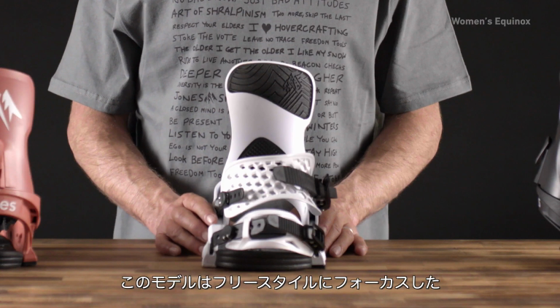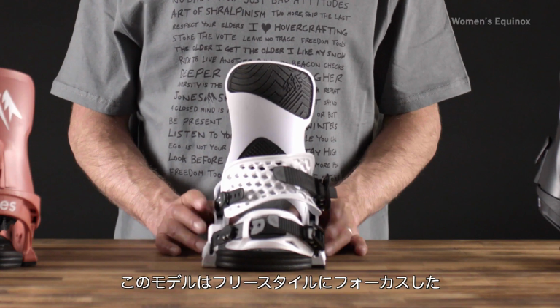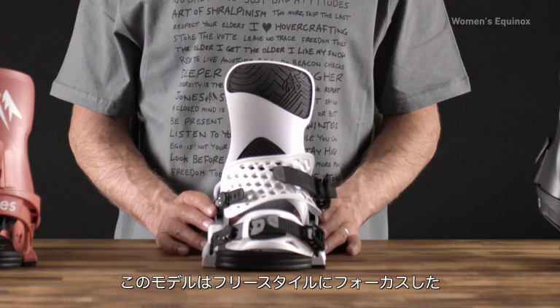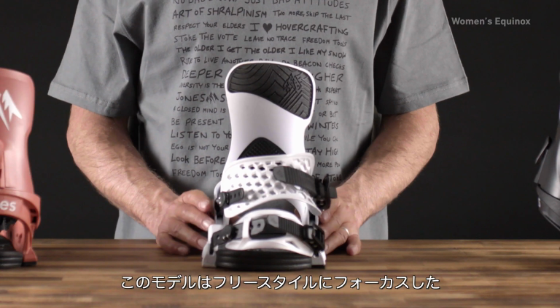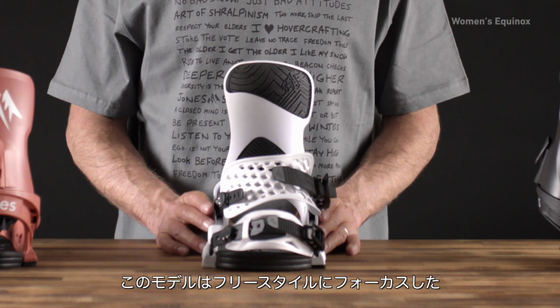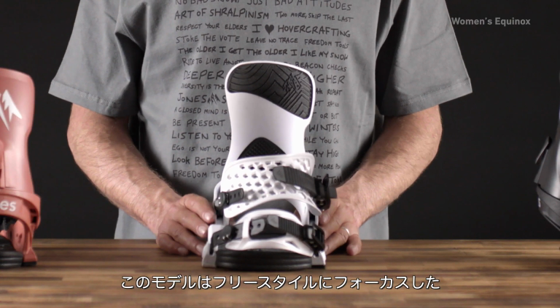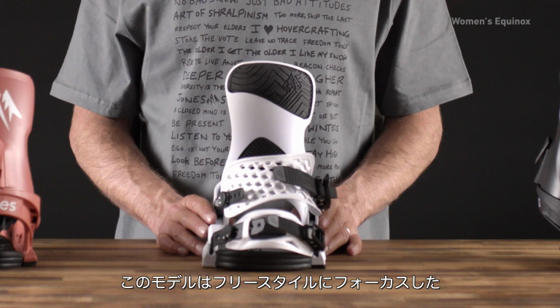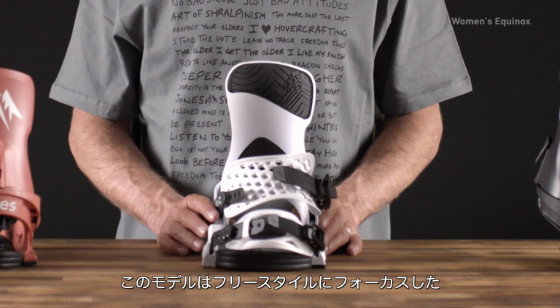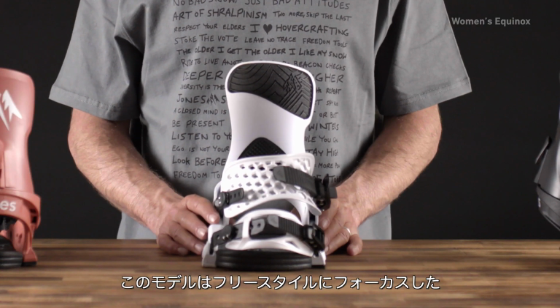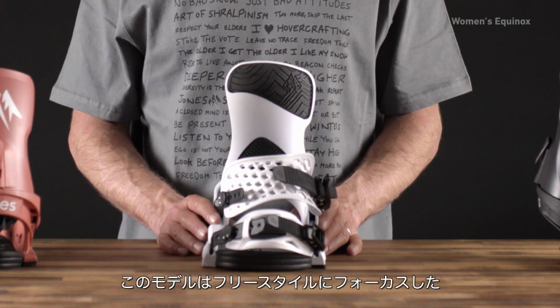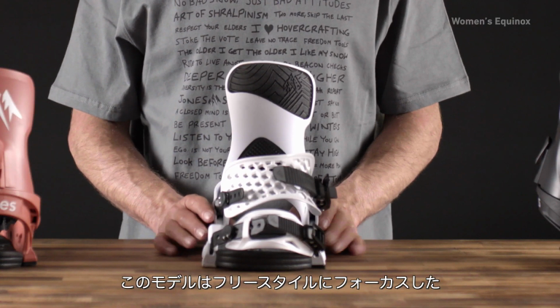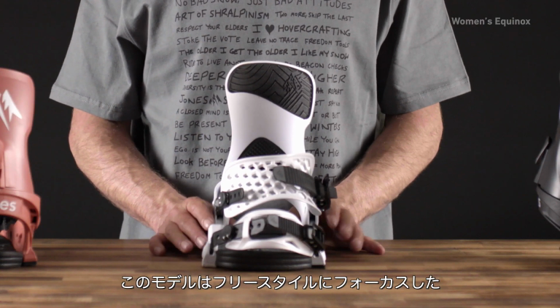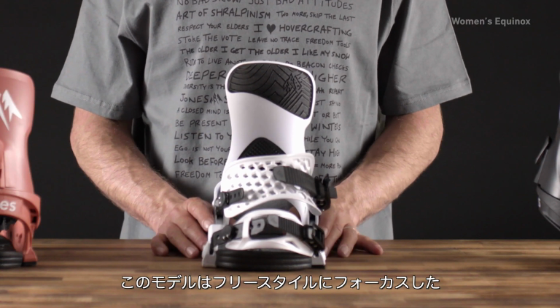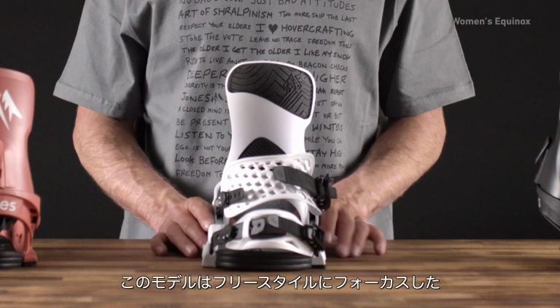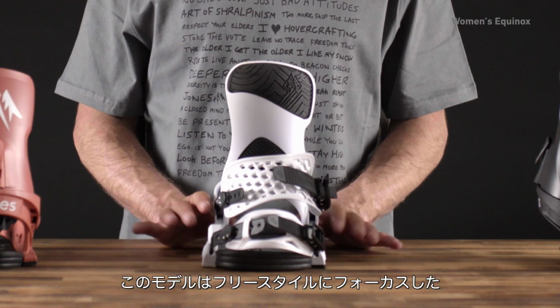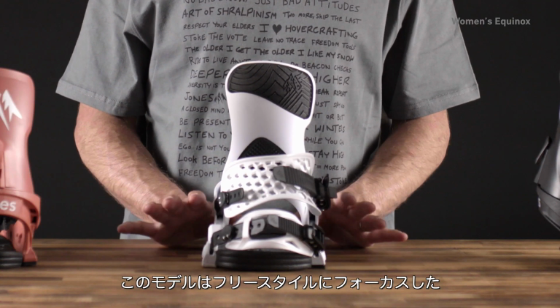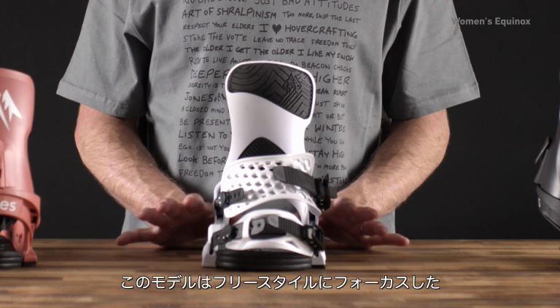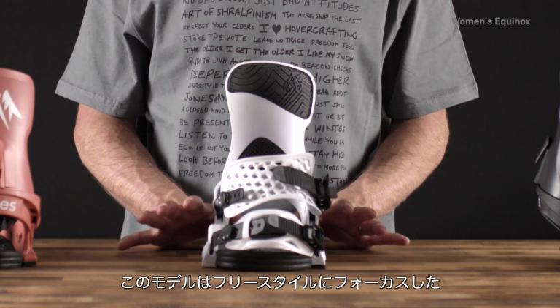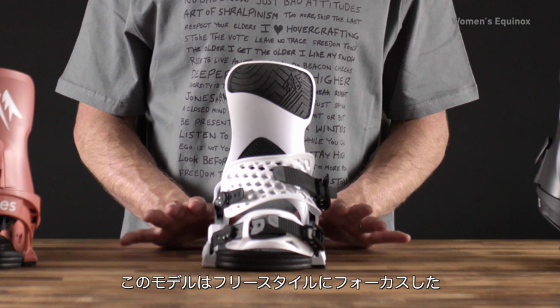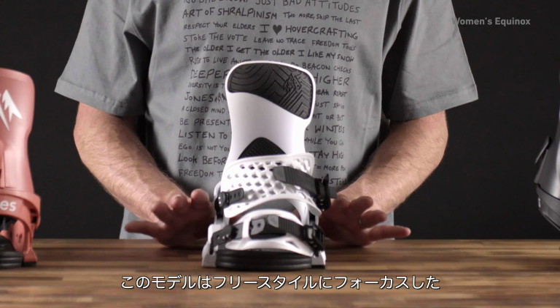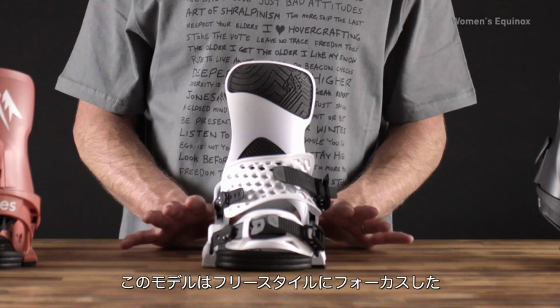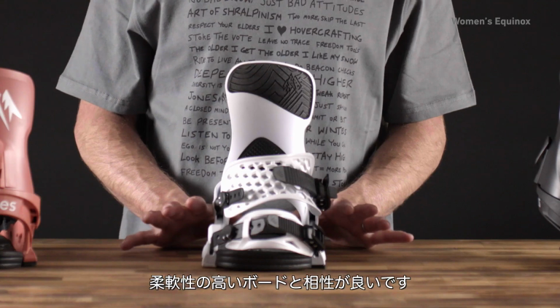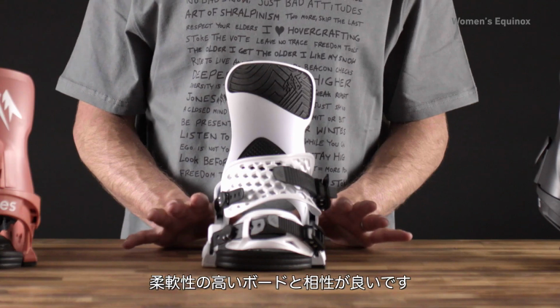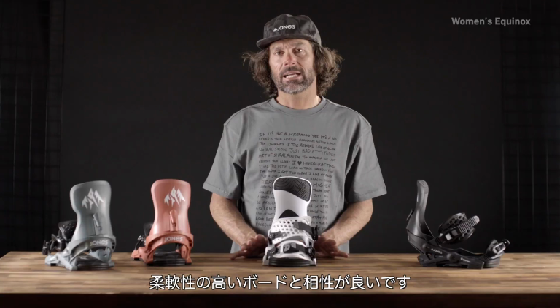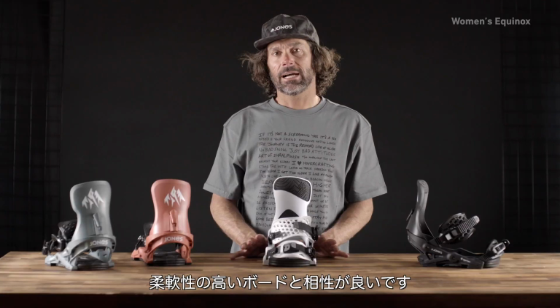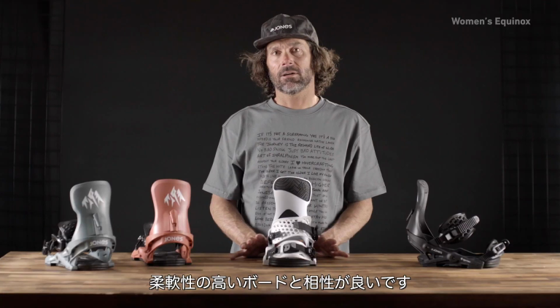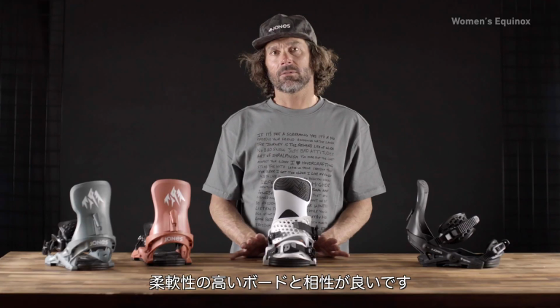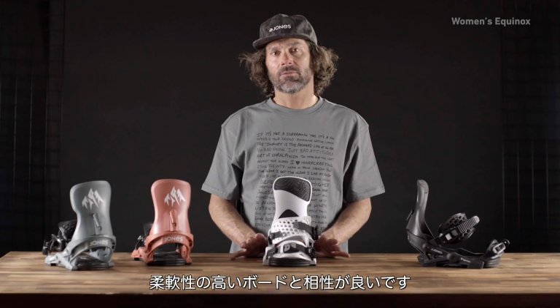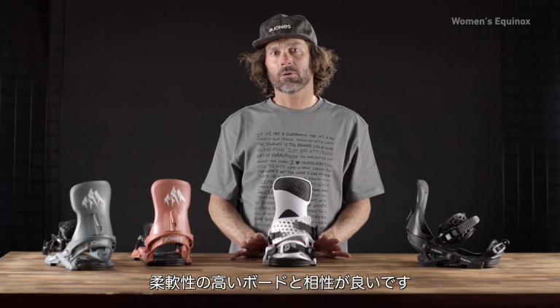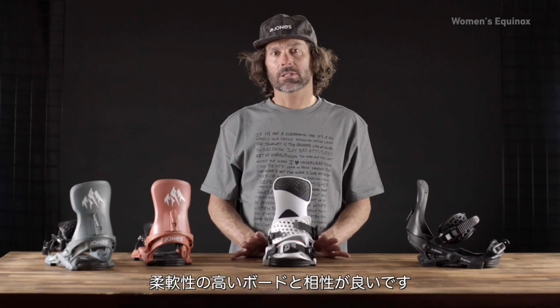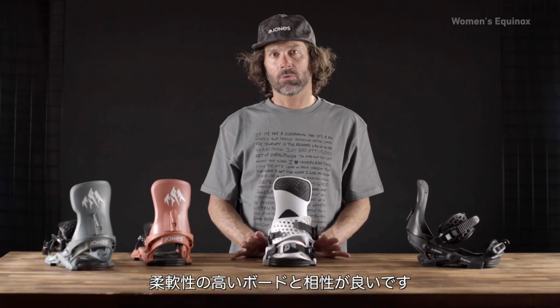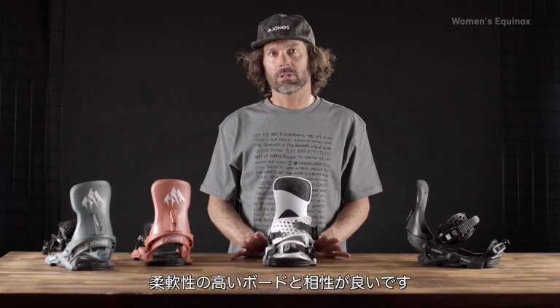This binding pairs really well with our softer, playful, freestyle-focused boards.